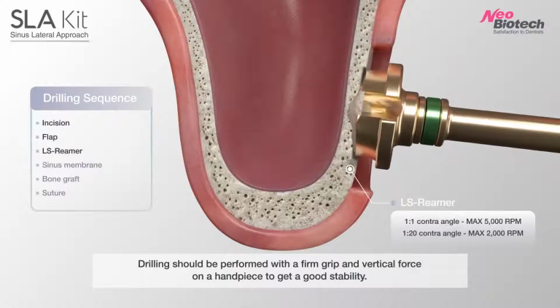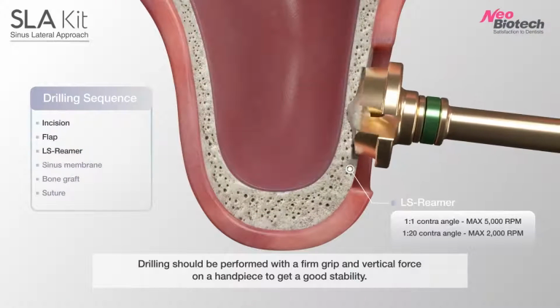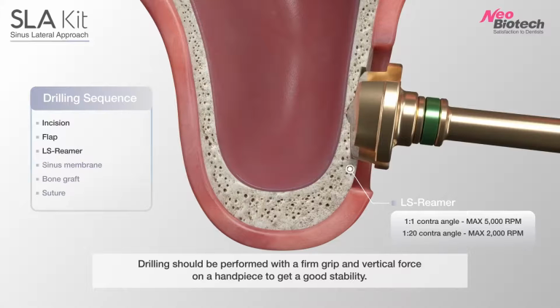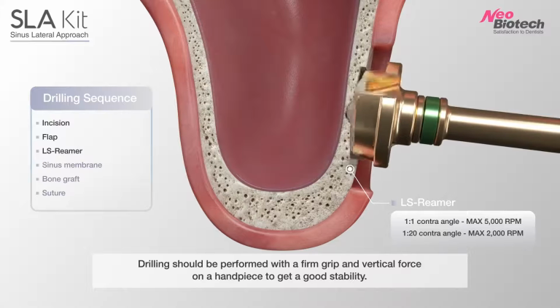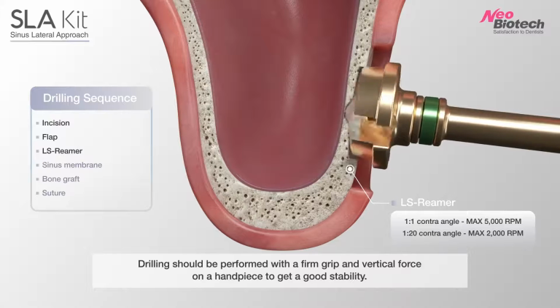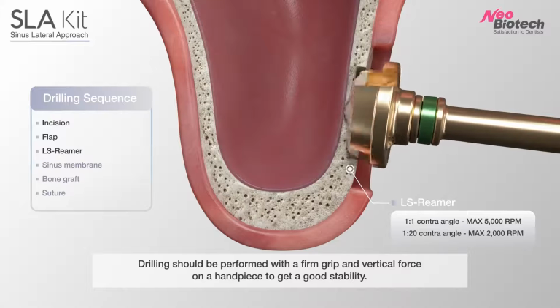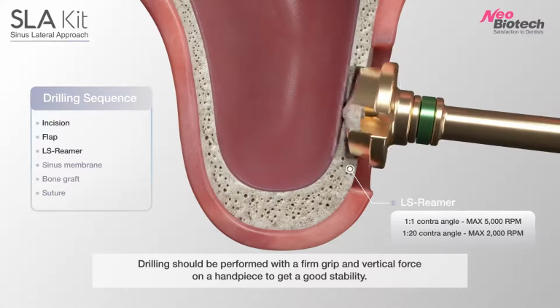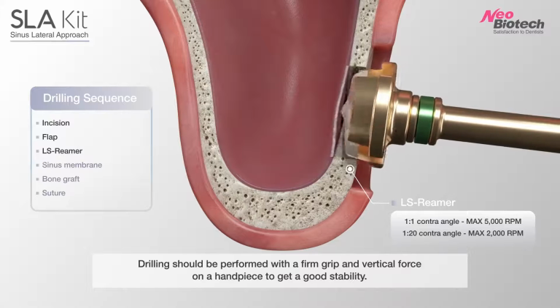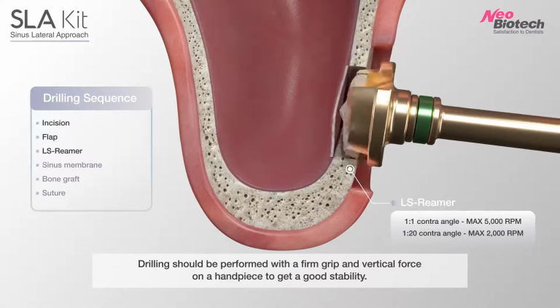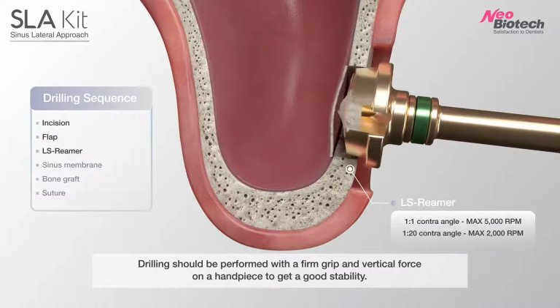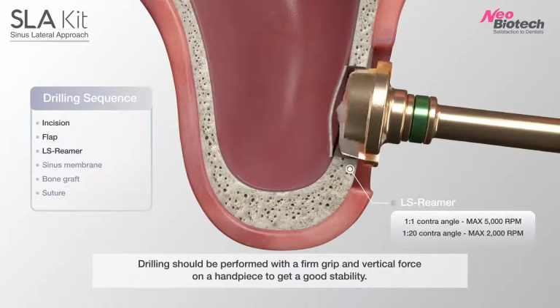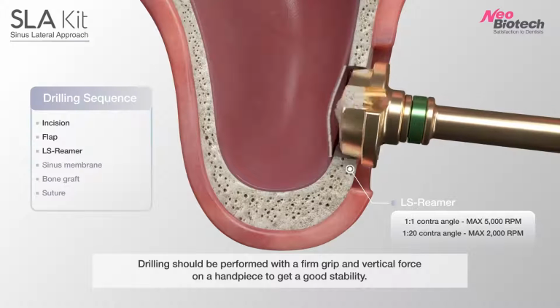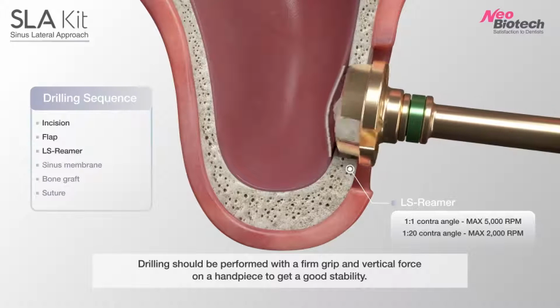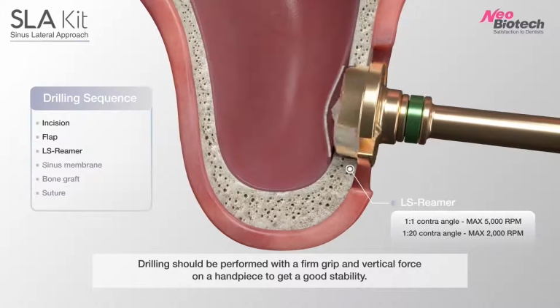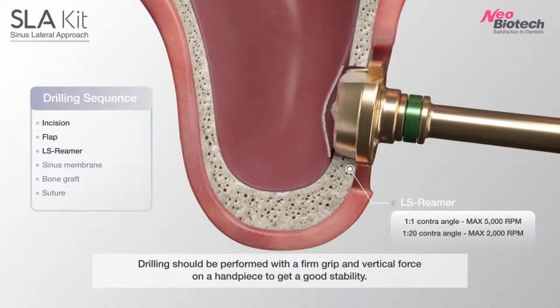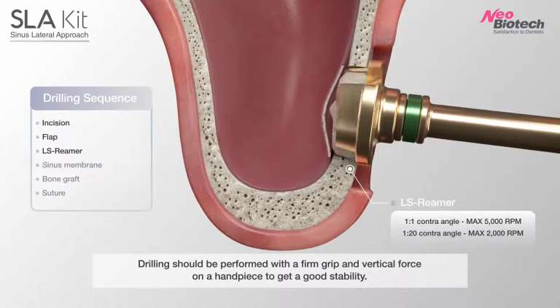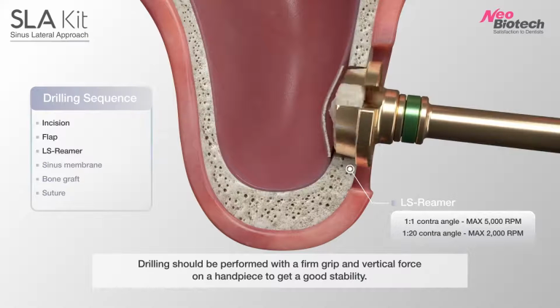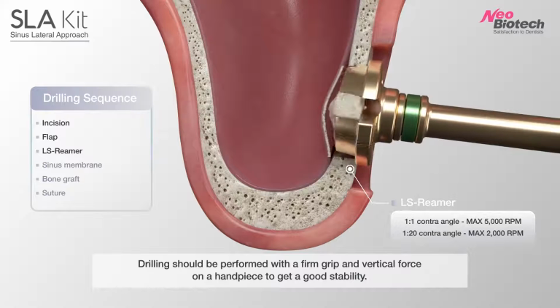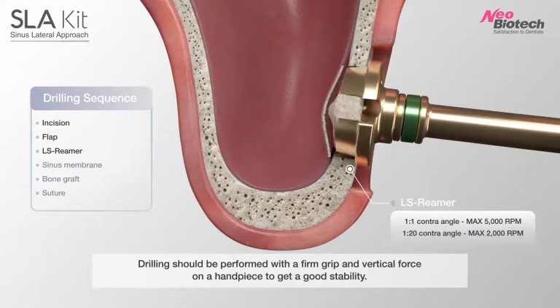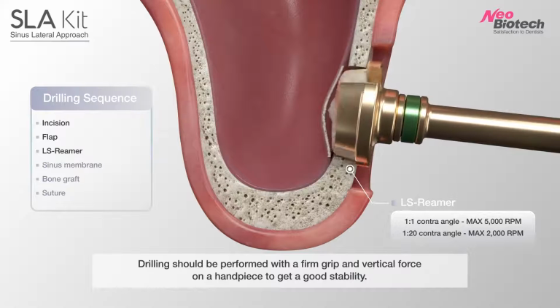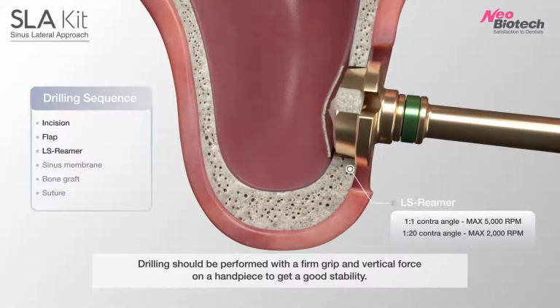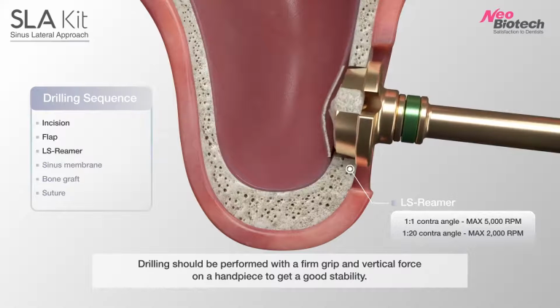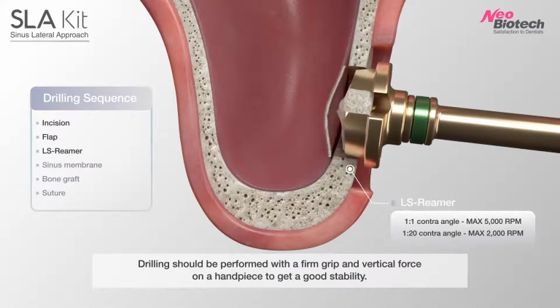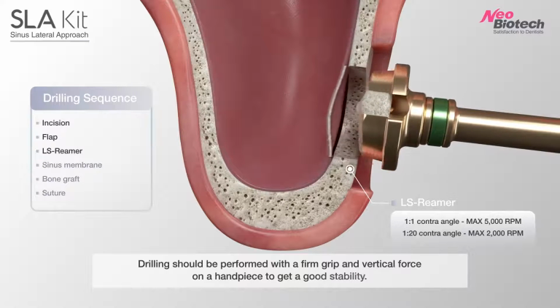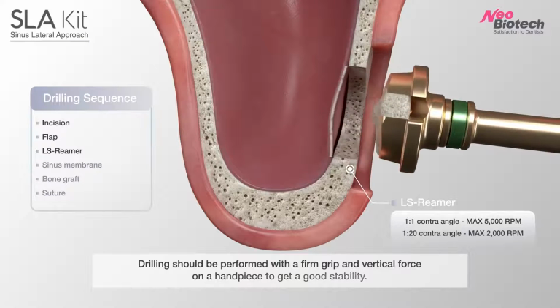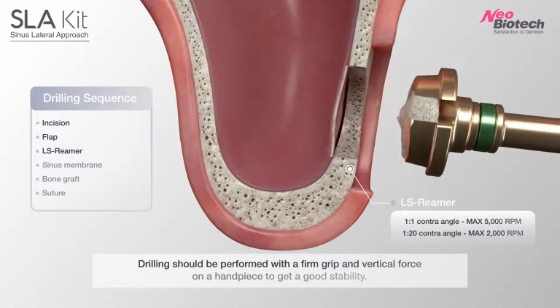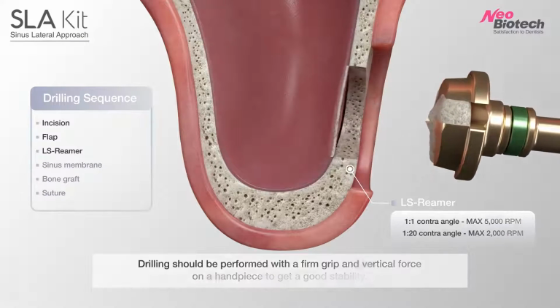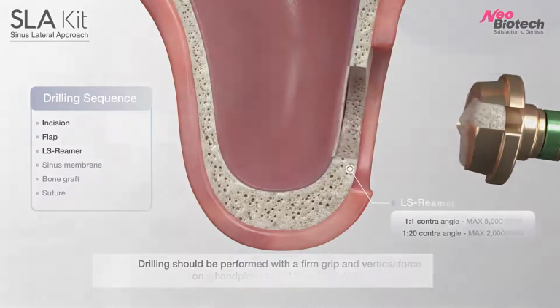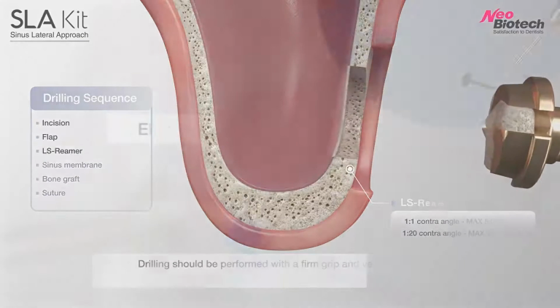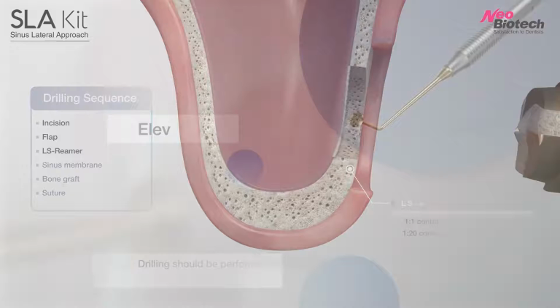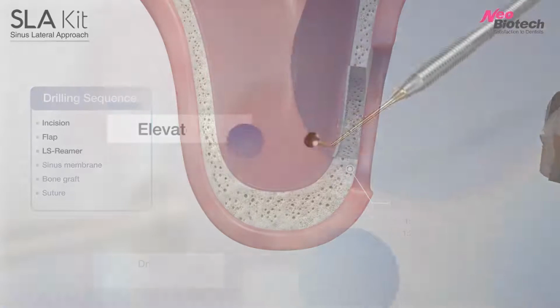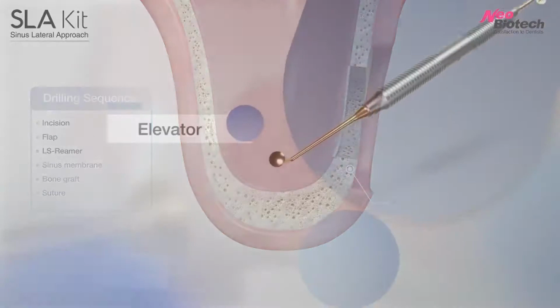Furthermore, because of the thin bone layer, the reamer doesn't touch the sinus membrane directly — this layer makes the procedure safer.